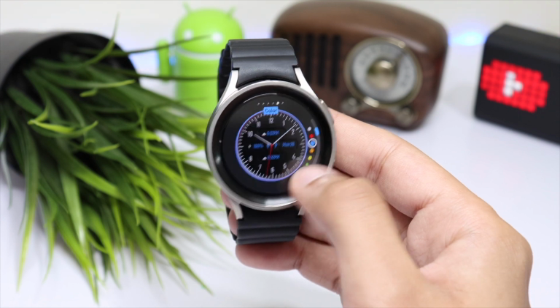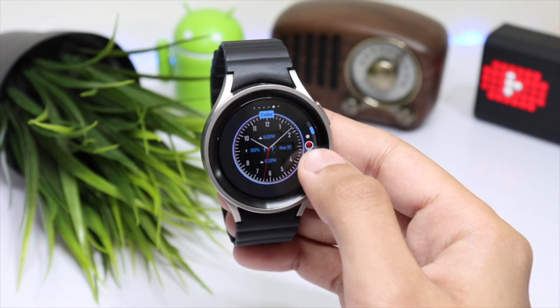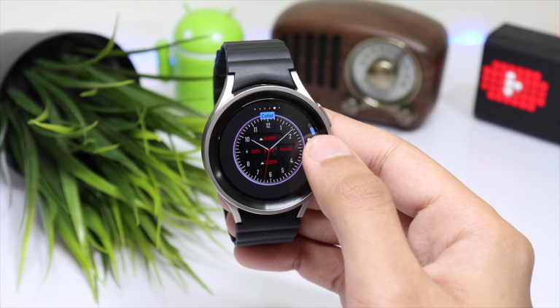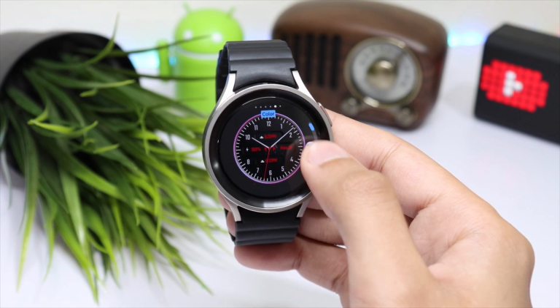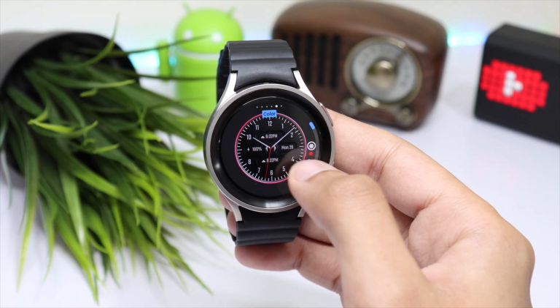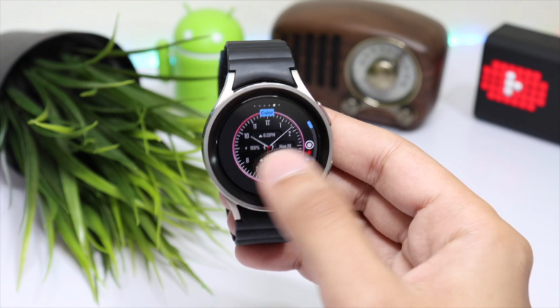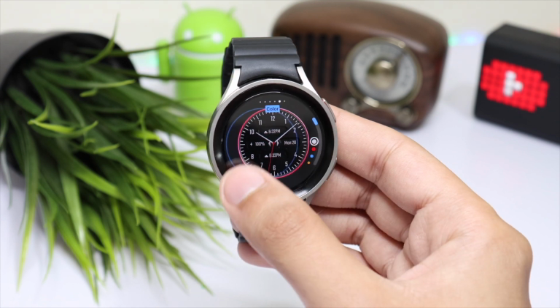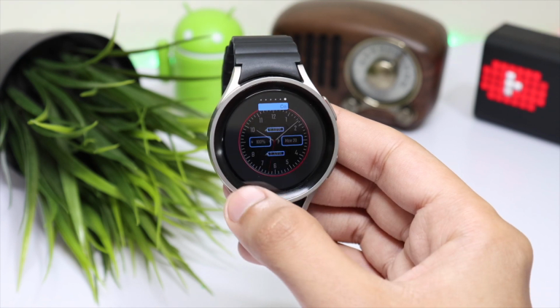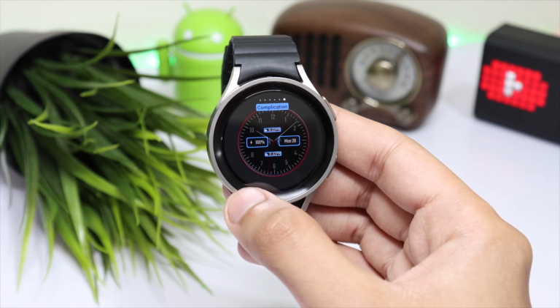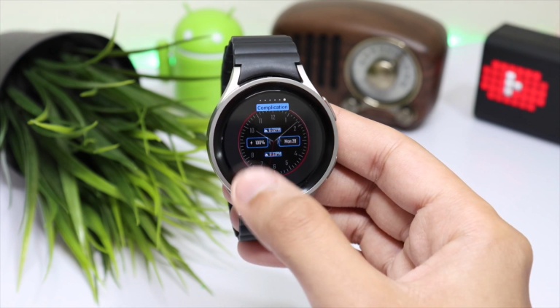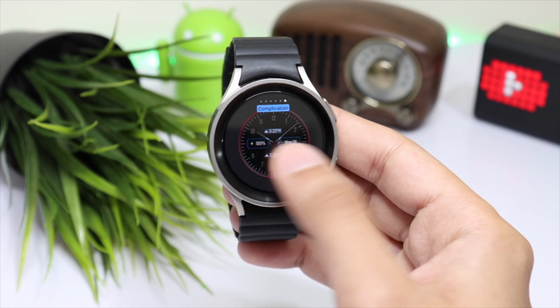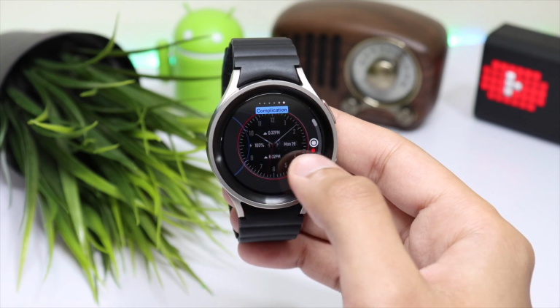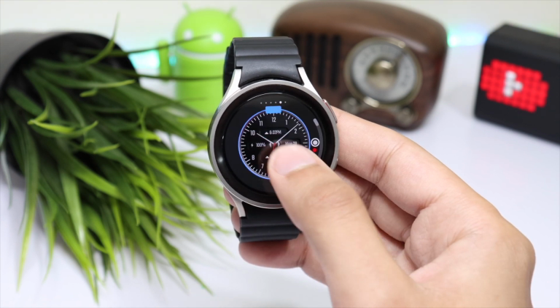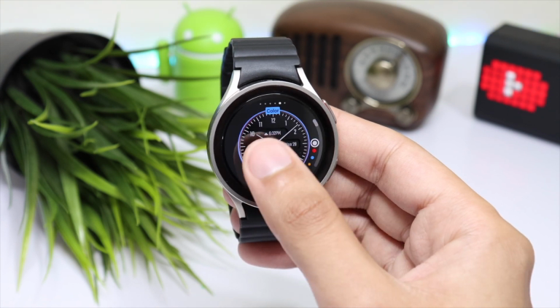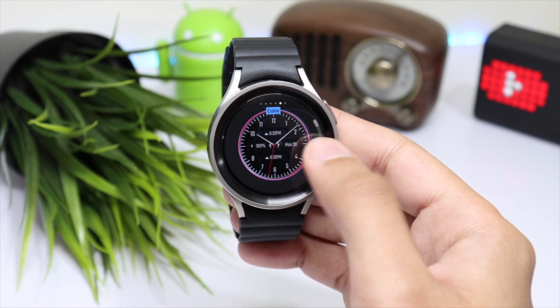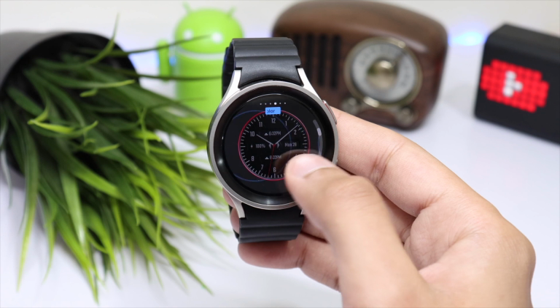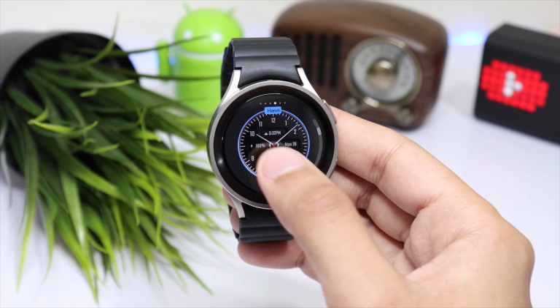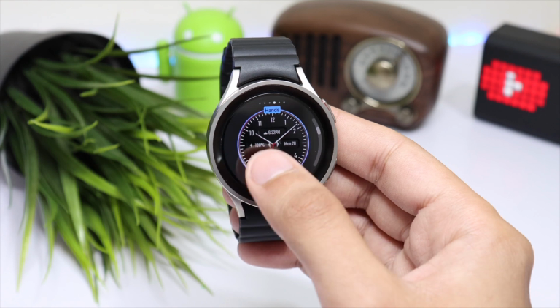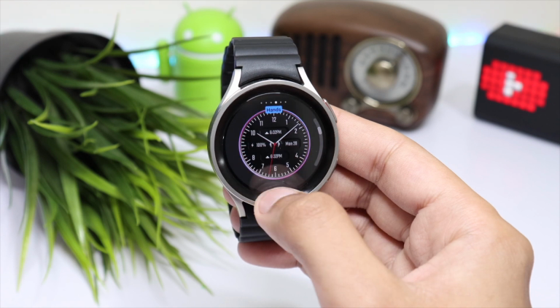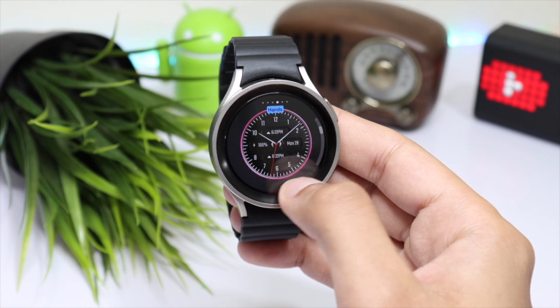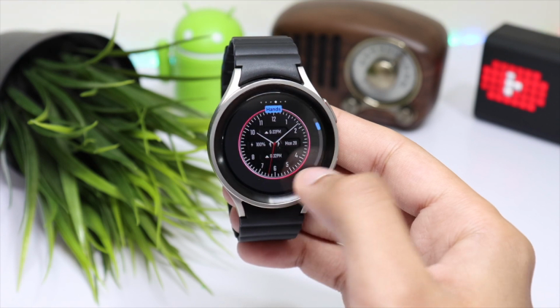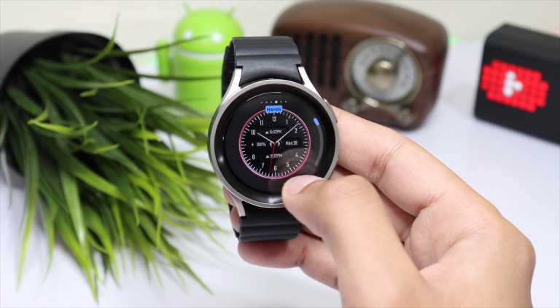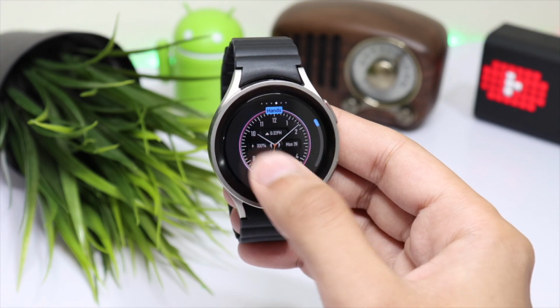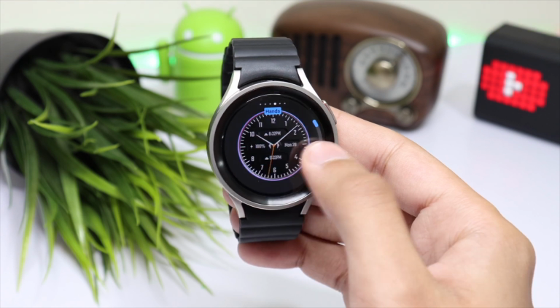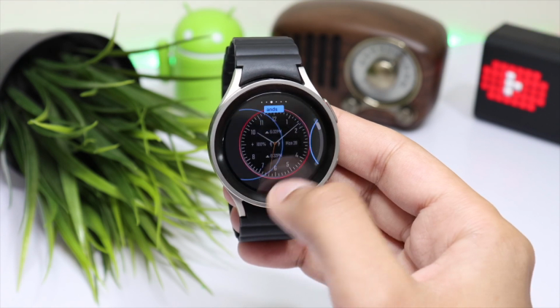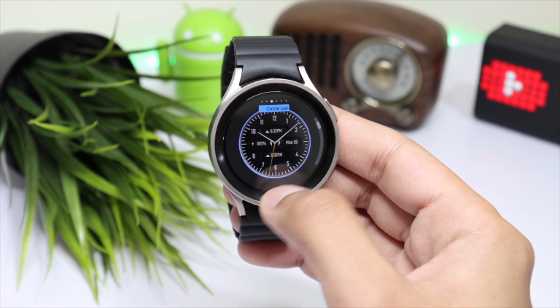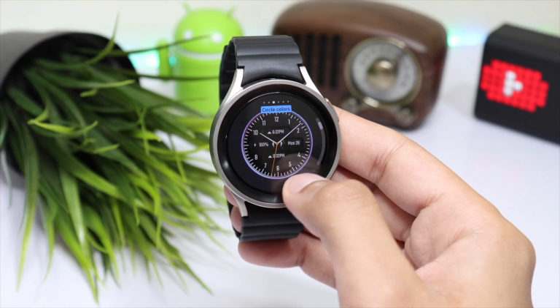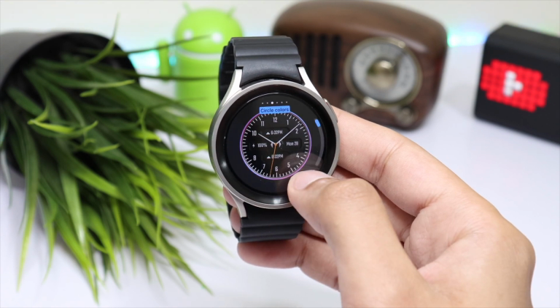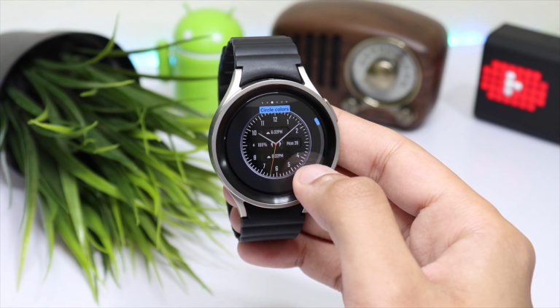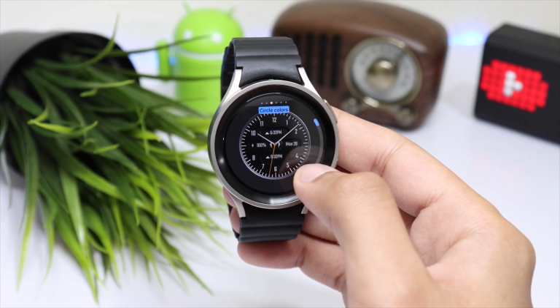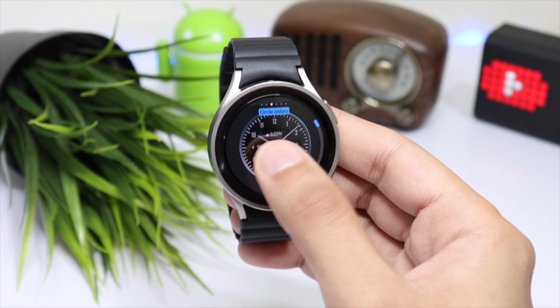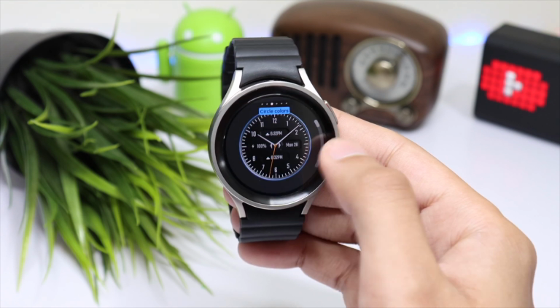So this is the DAMN 38, available on the Google Play Store. Check it out and I'll catch you guys in the next one. Until then, bye bye.